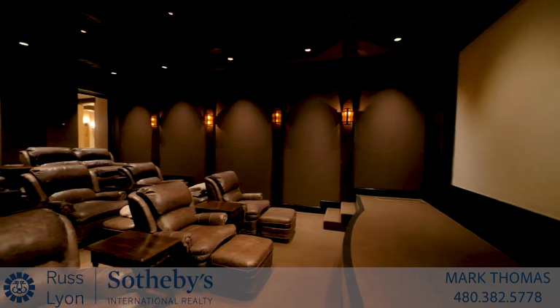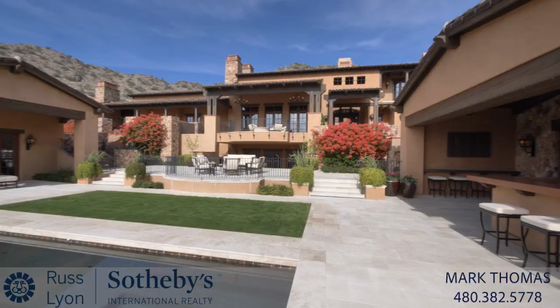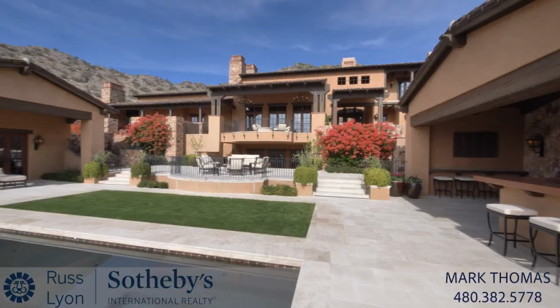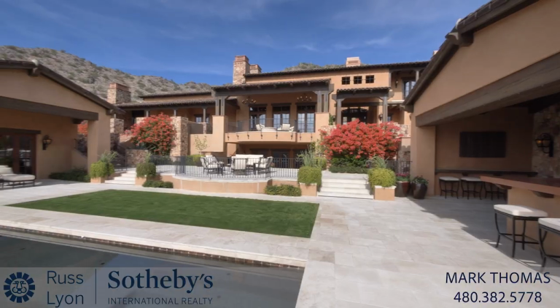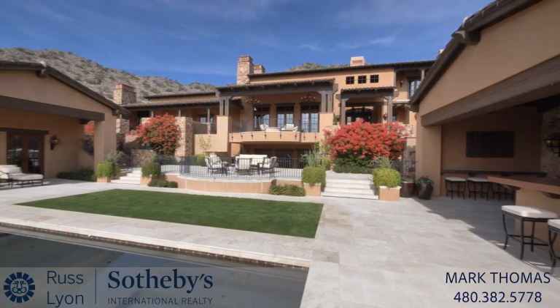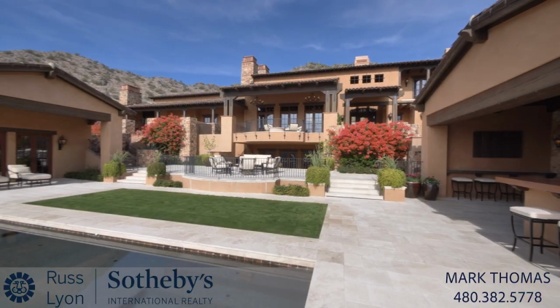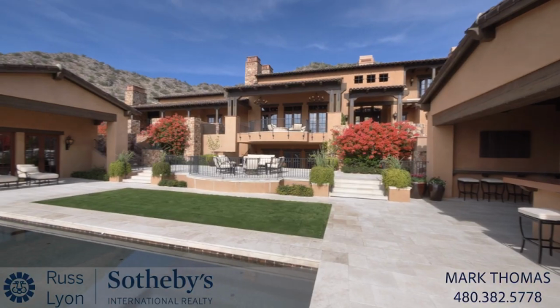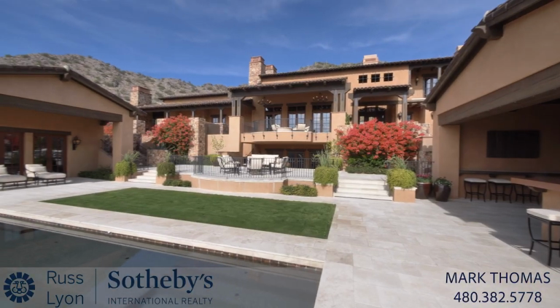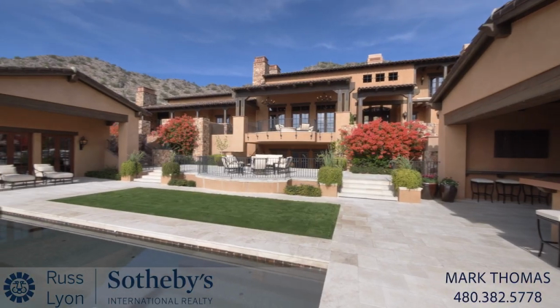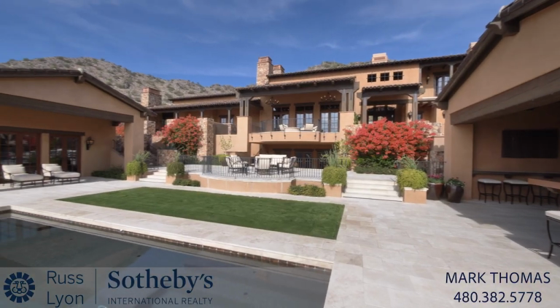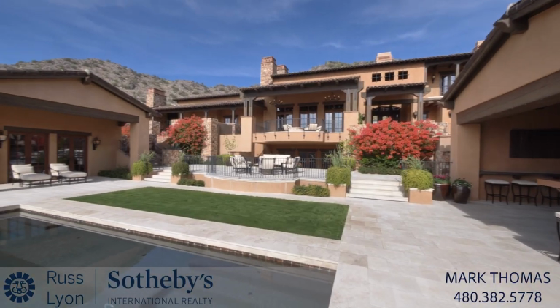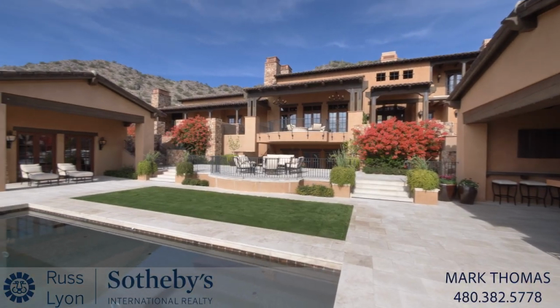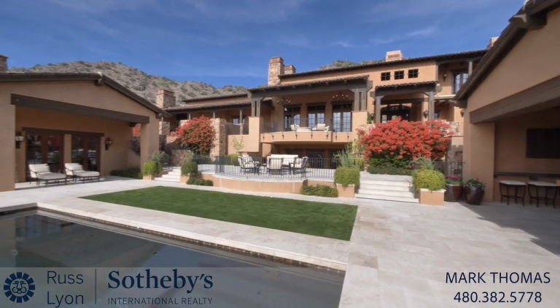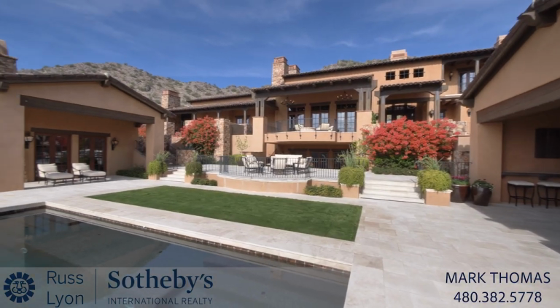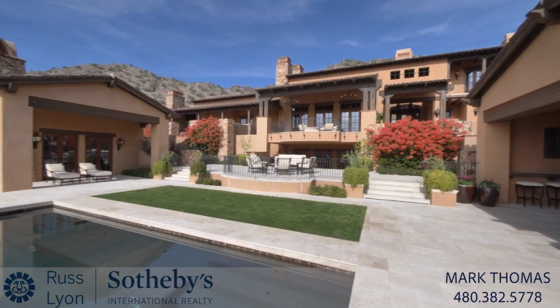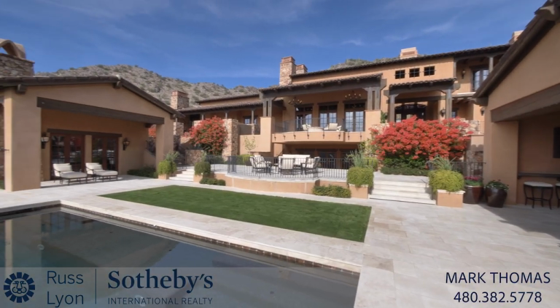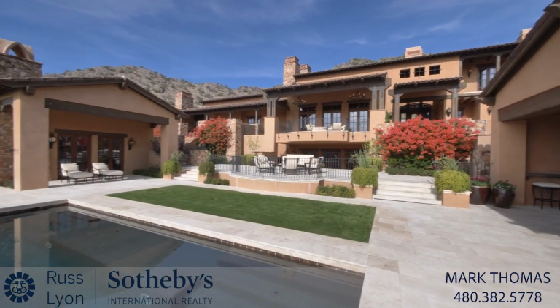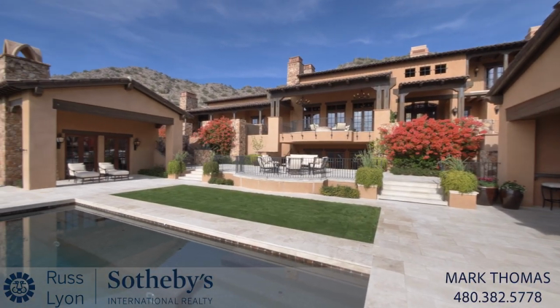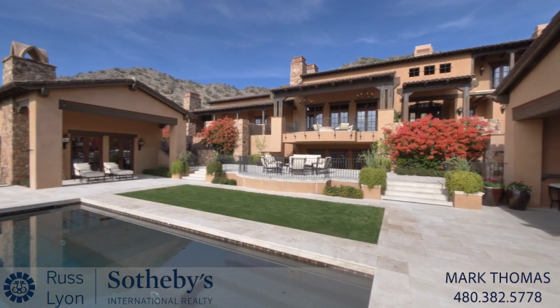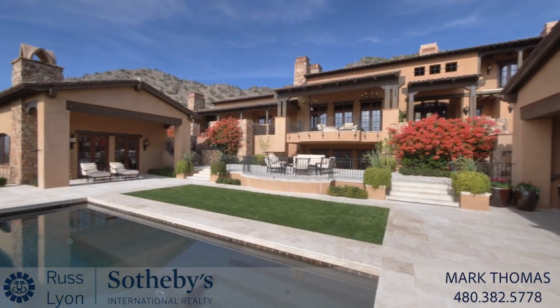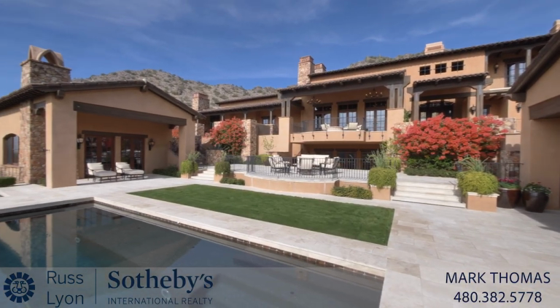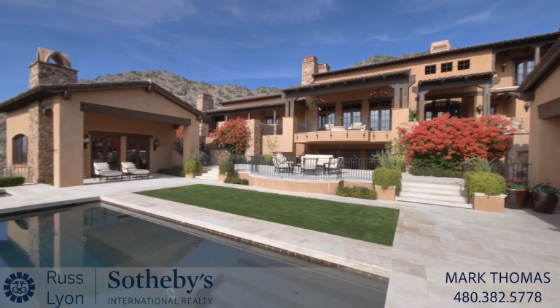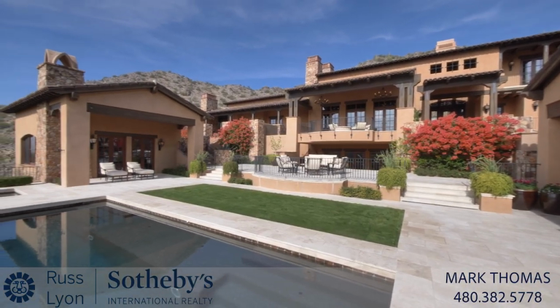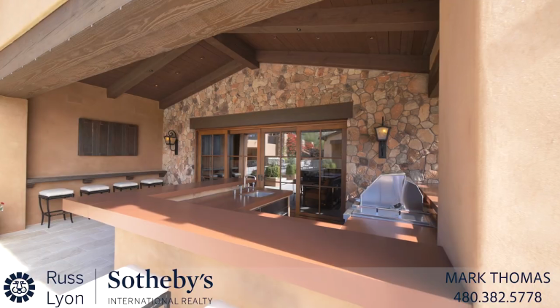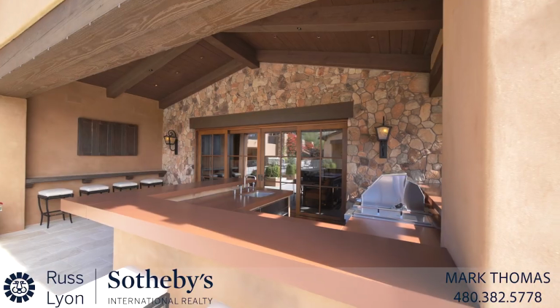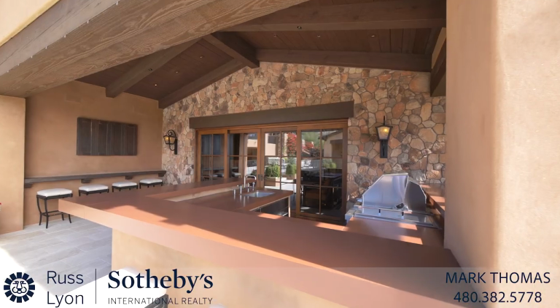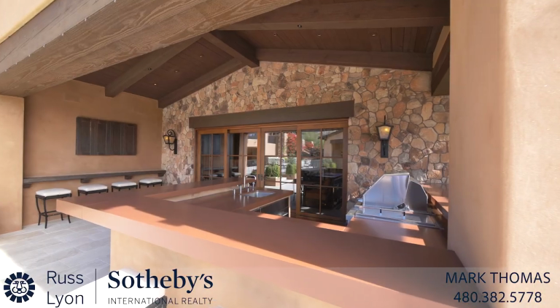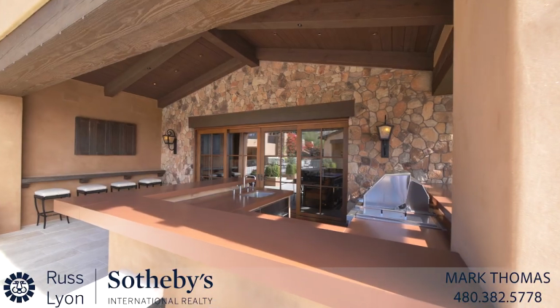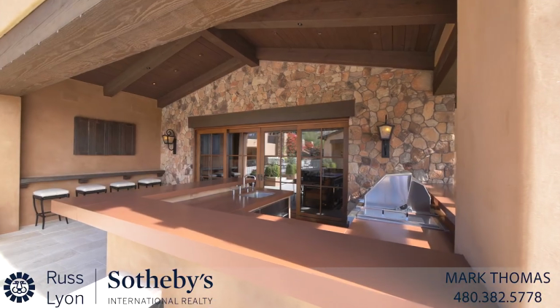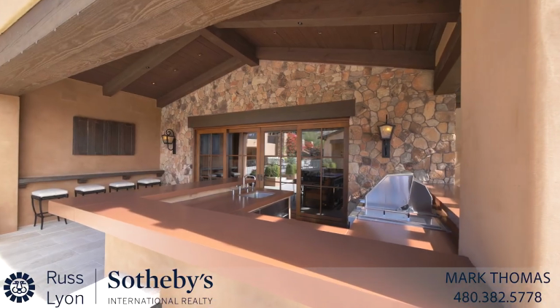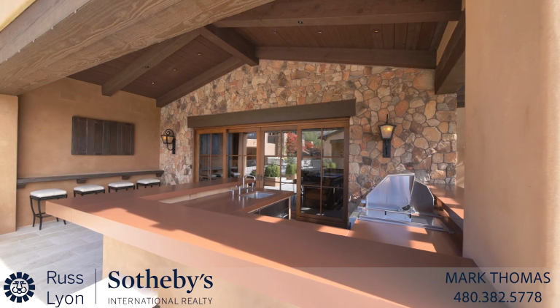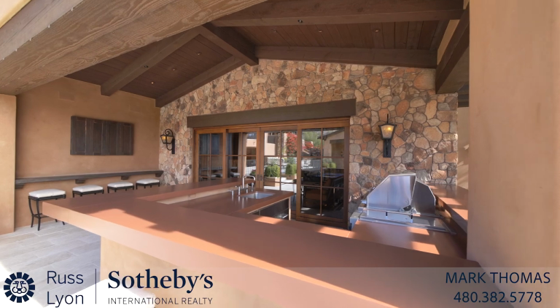Doors lead out to numerous patios, the swimming pool with pool house and guest cottage.